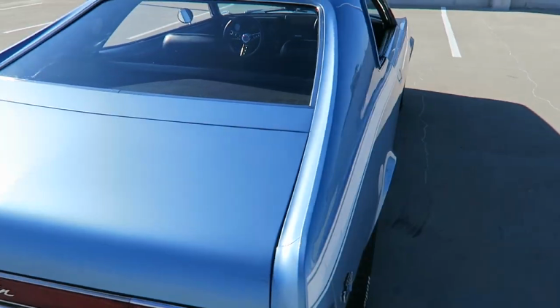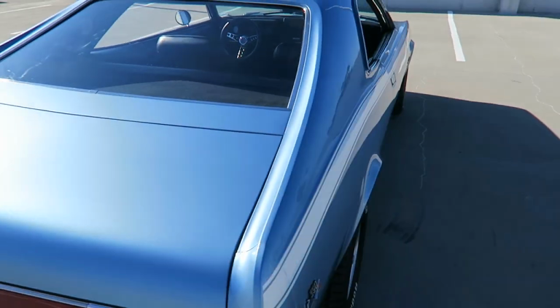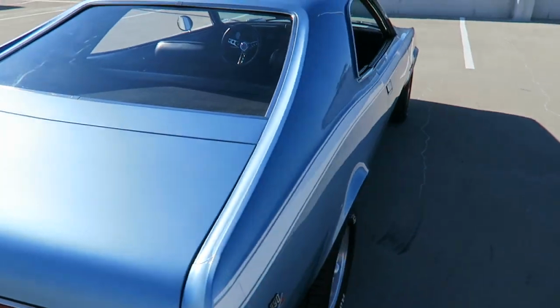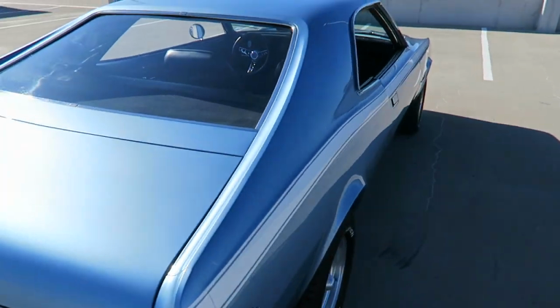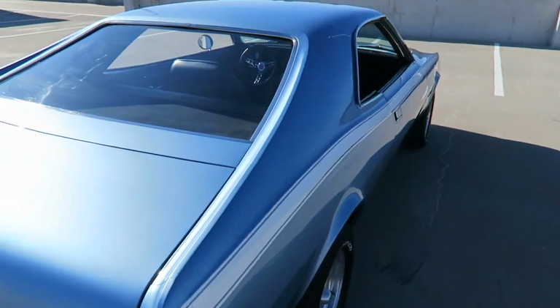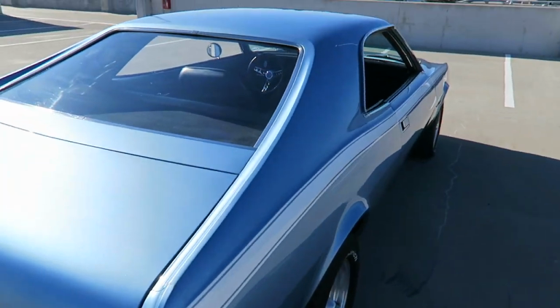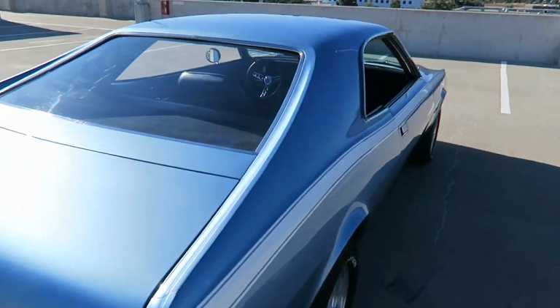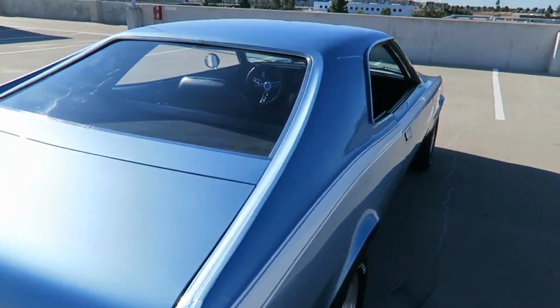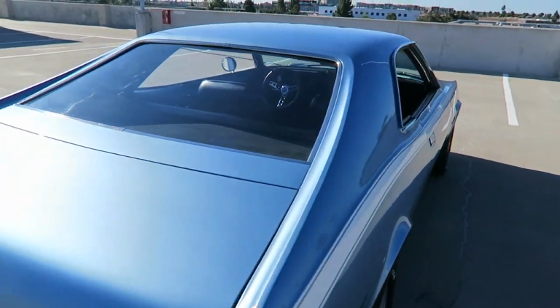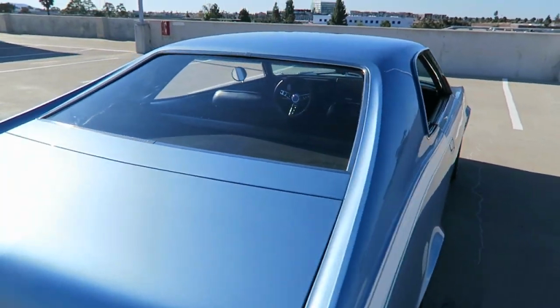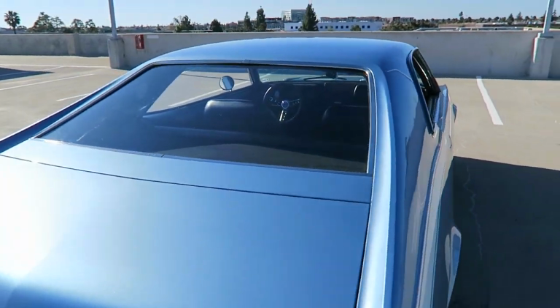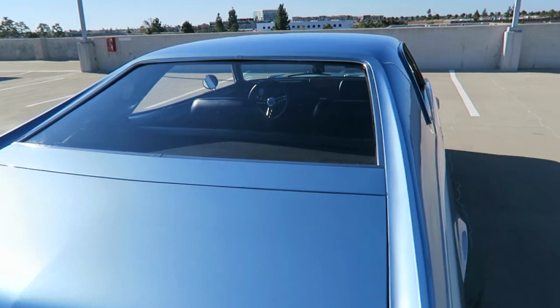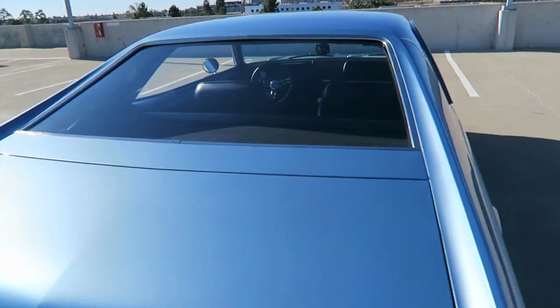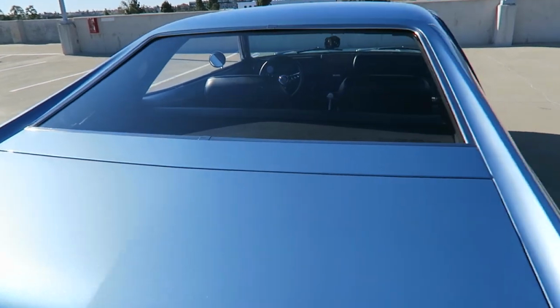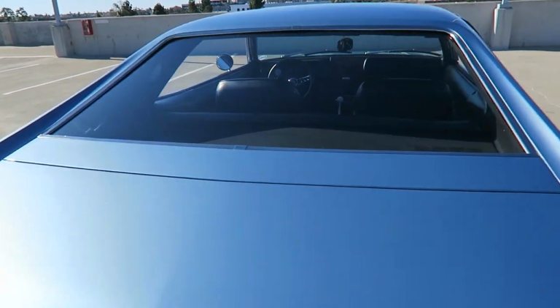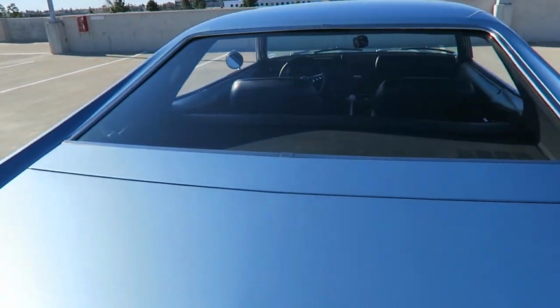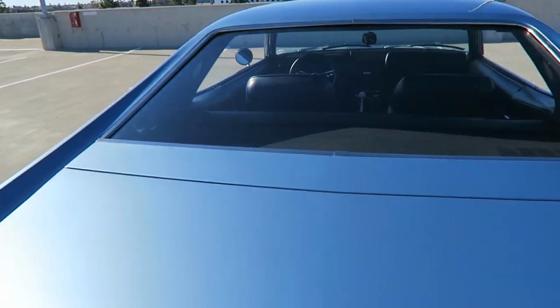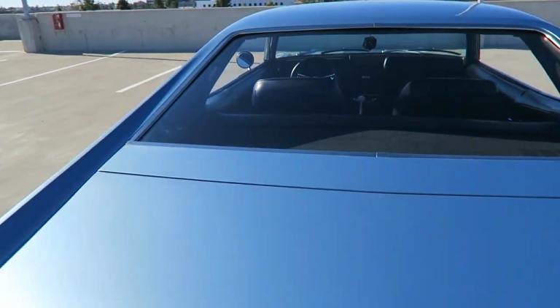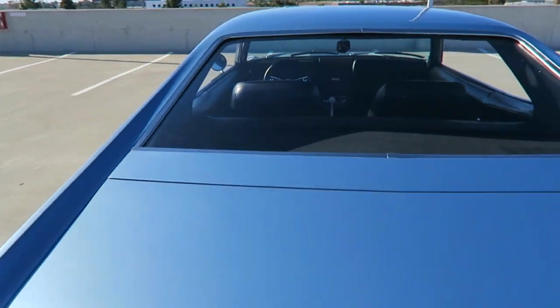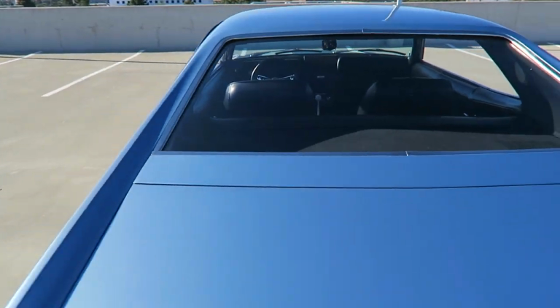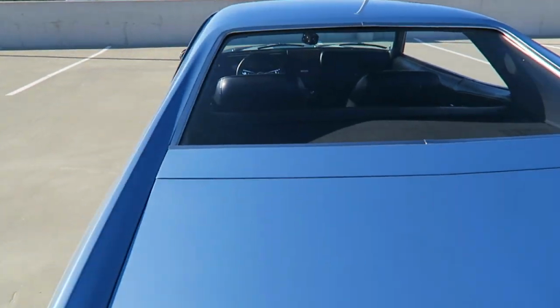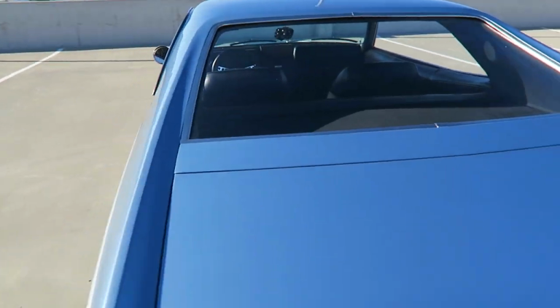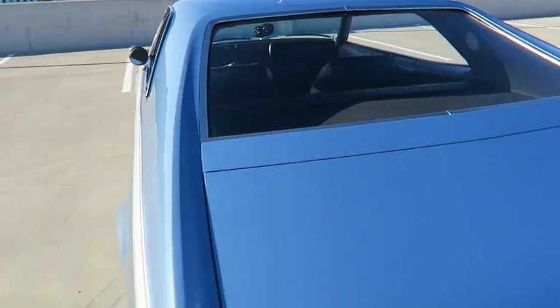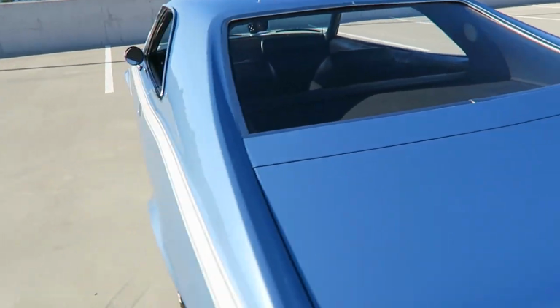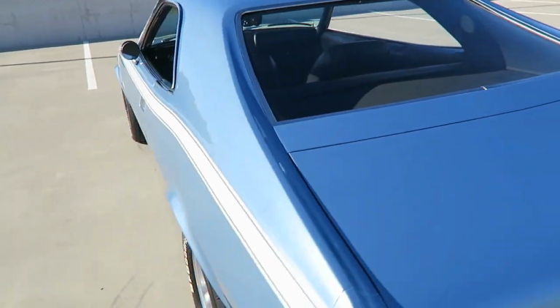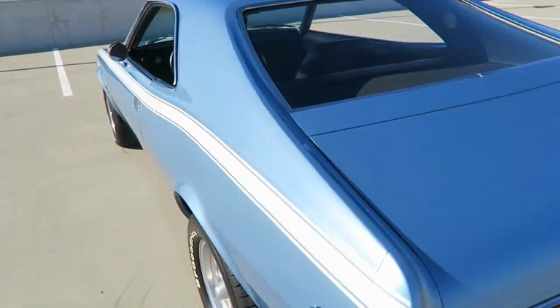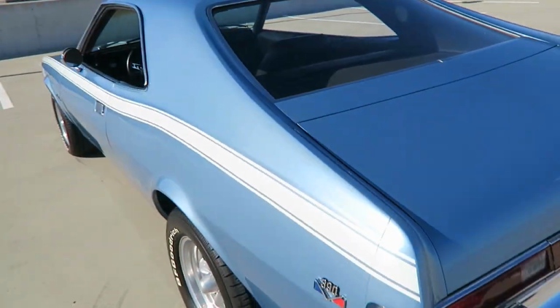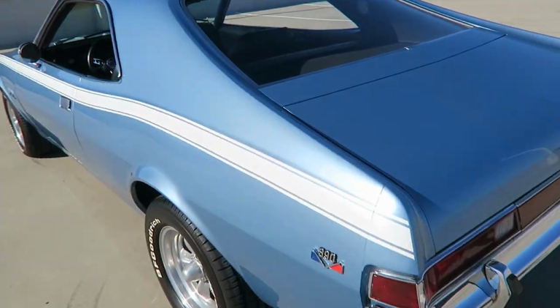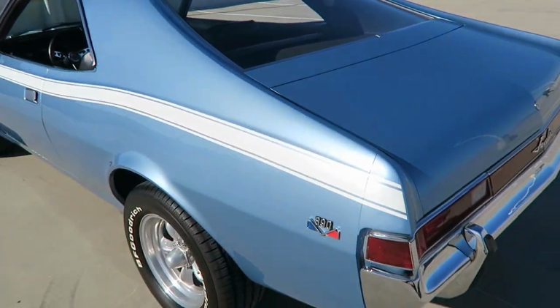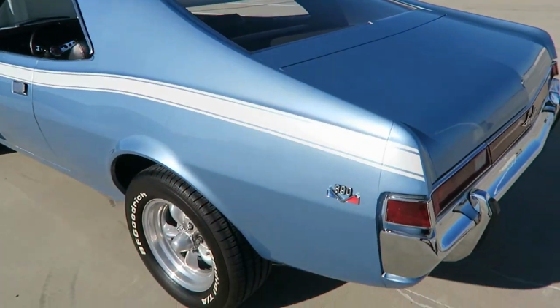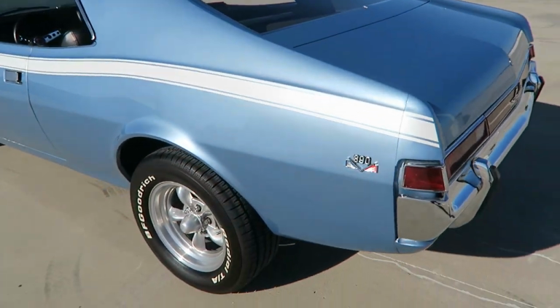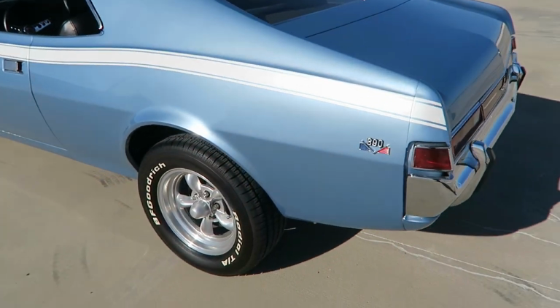I have photos of the underside as well. Very clean underneath.